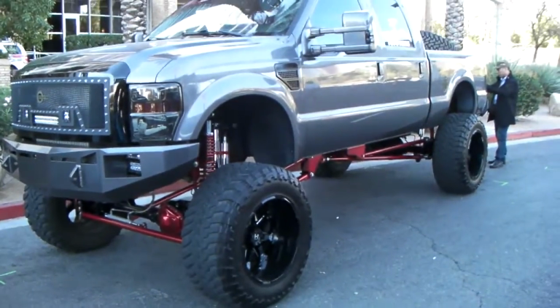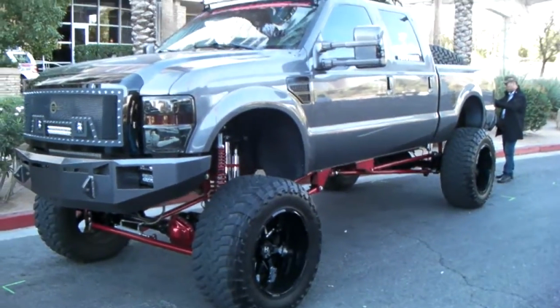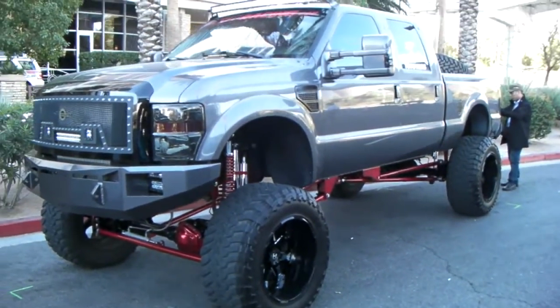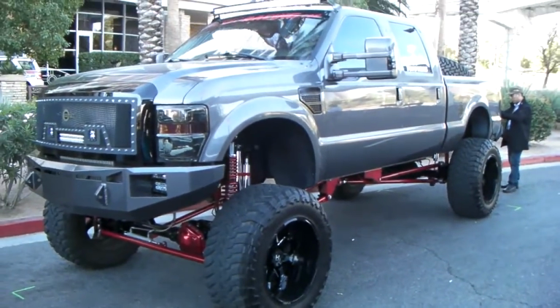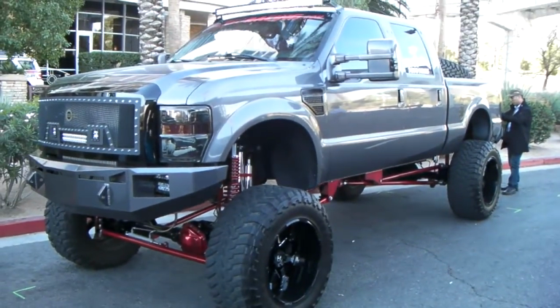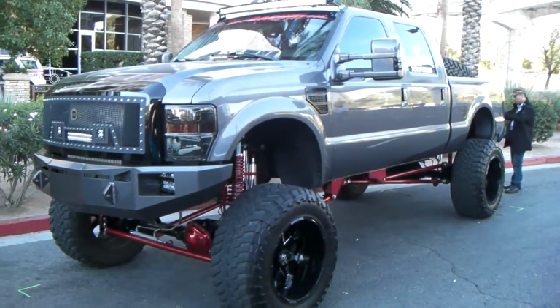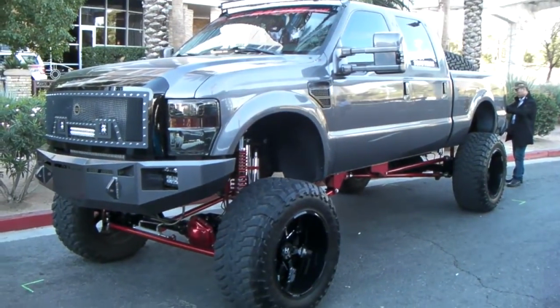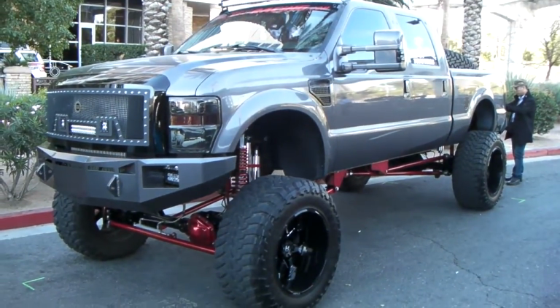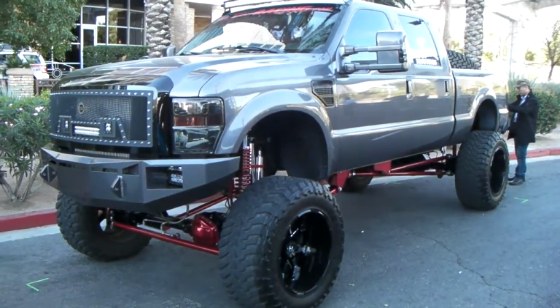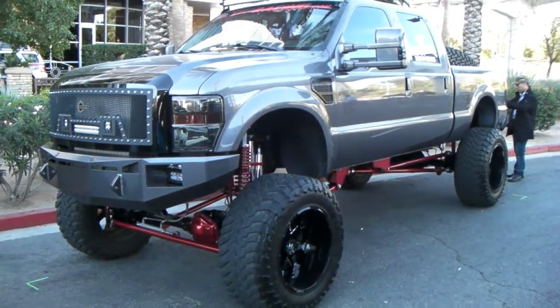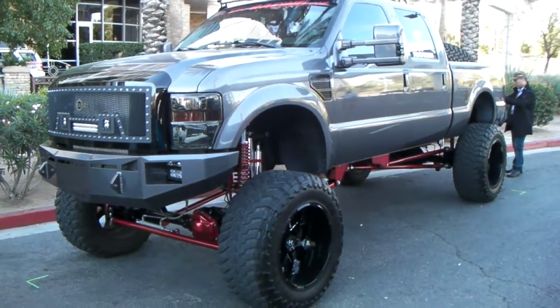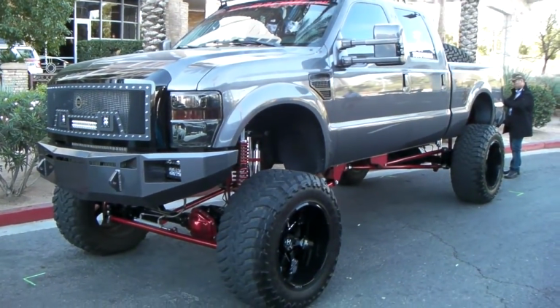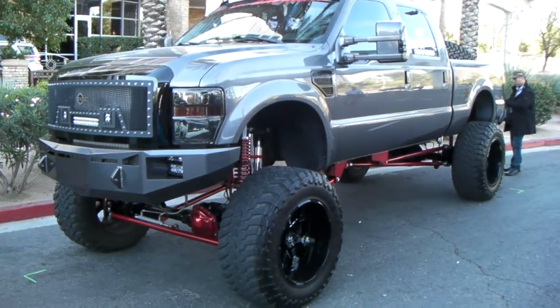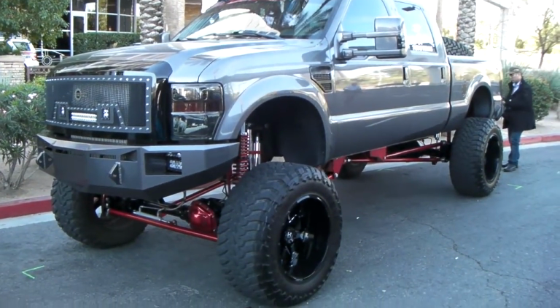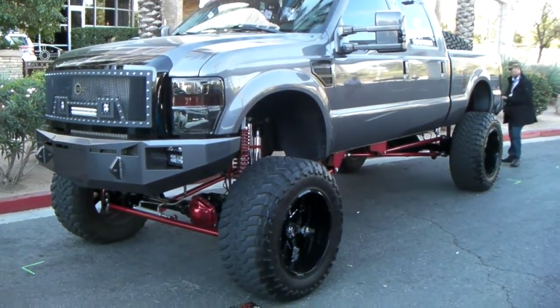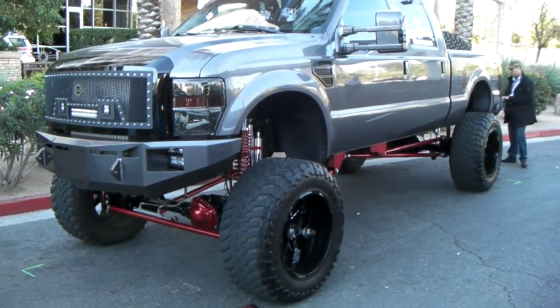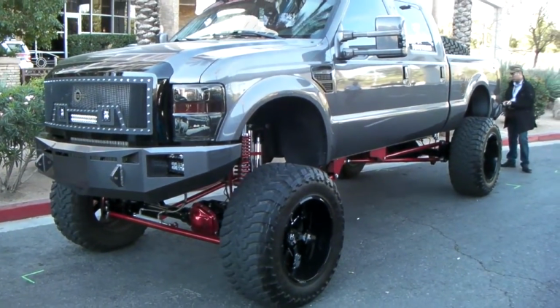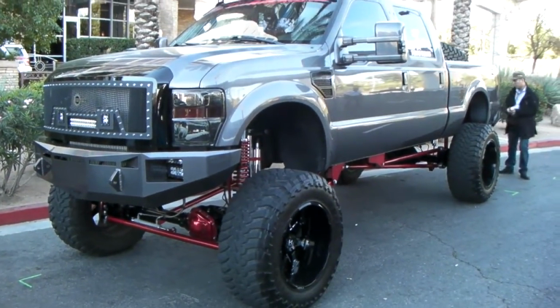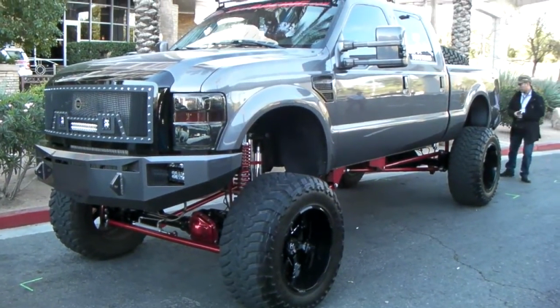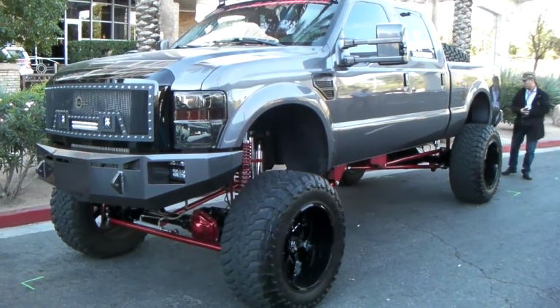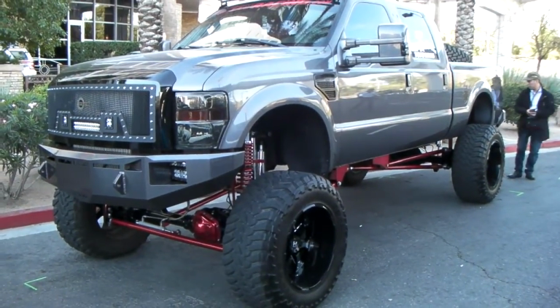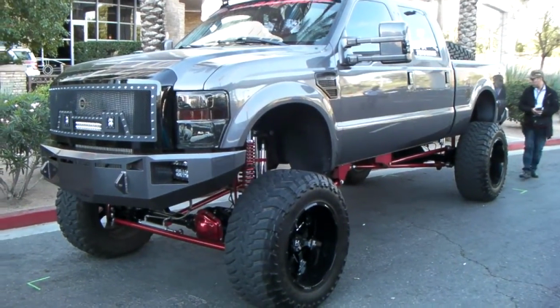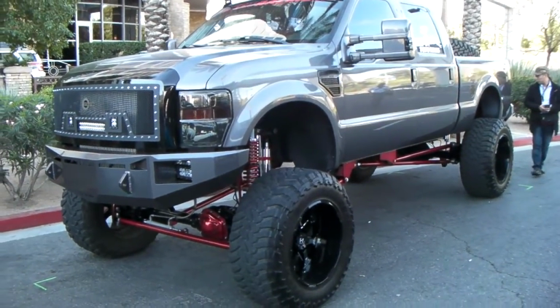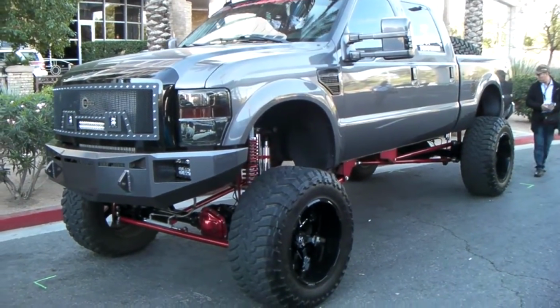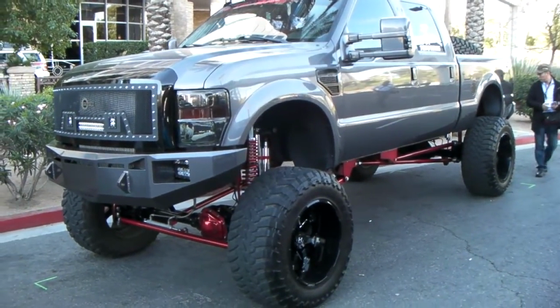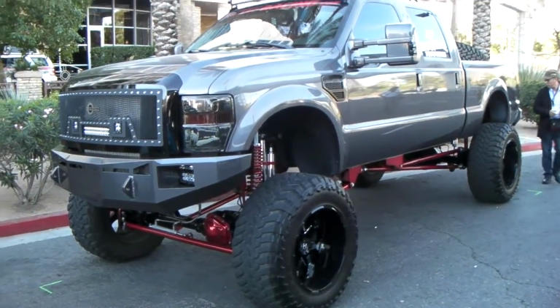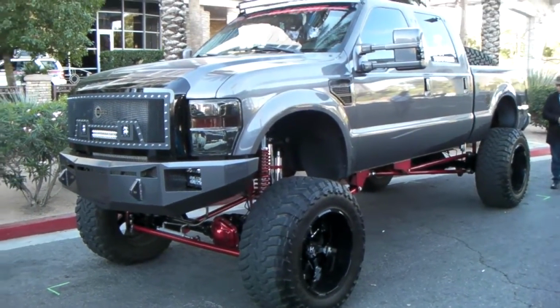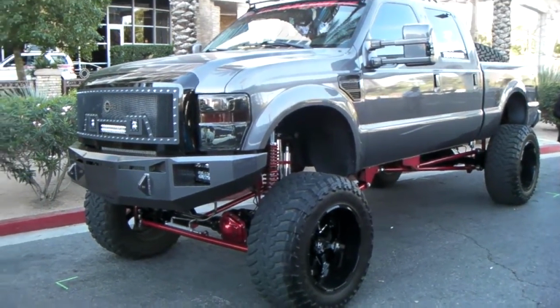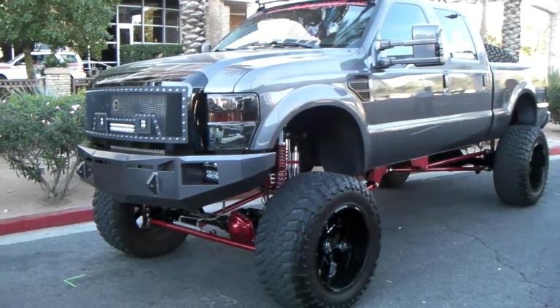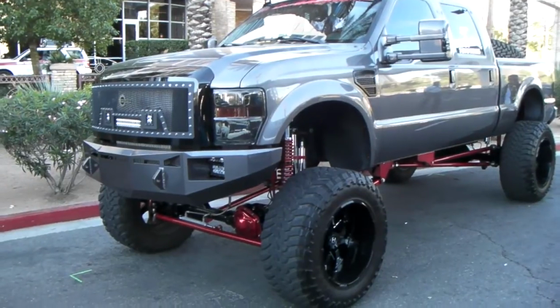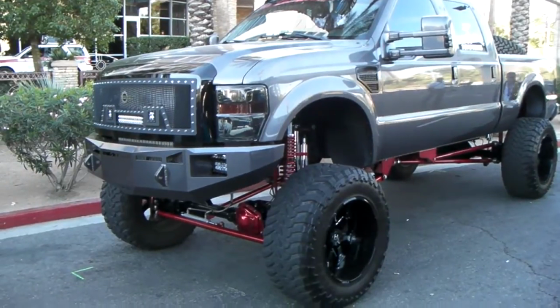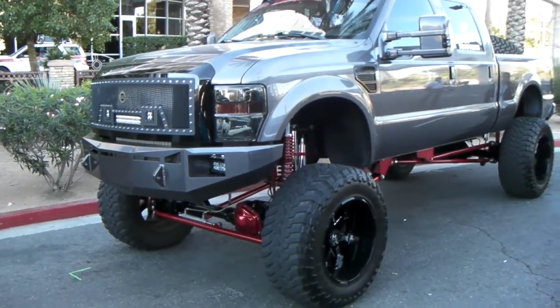This is your boy KB from Dubs and Tires TV at DubsandTires.com, reporting live from SEMA.